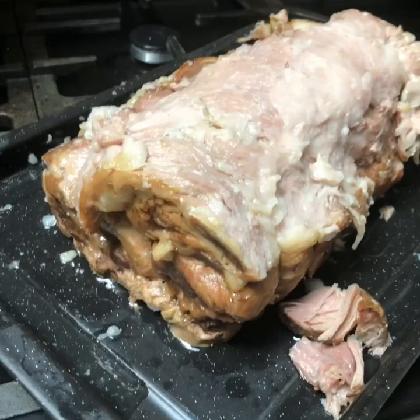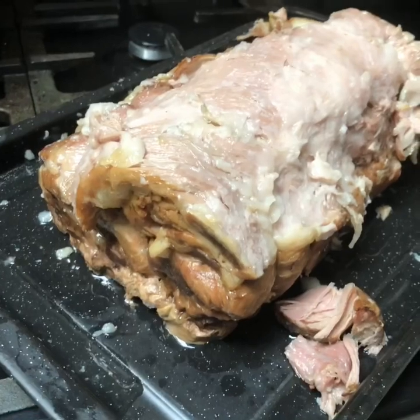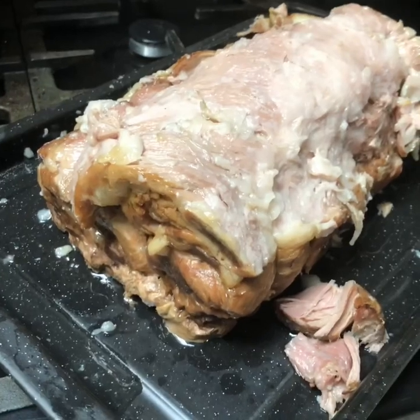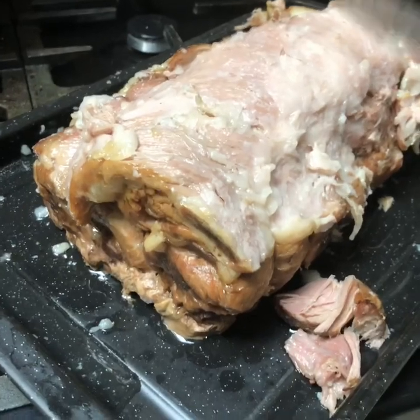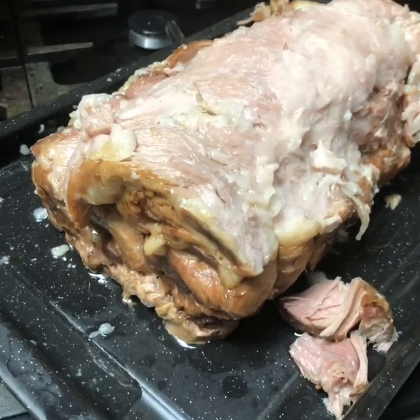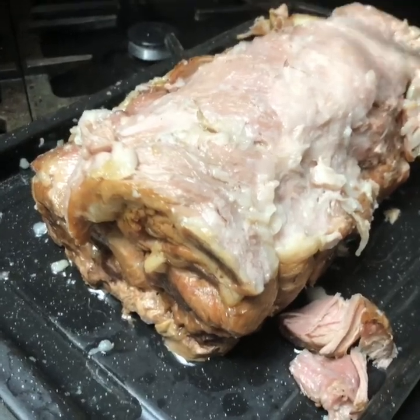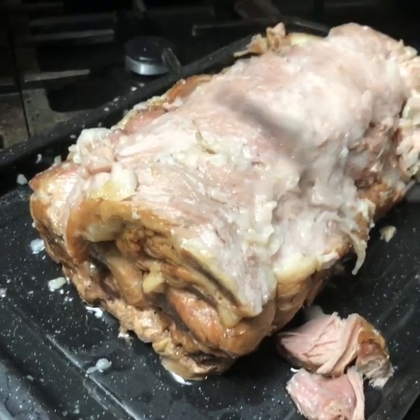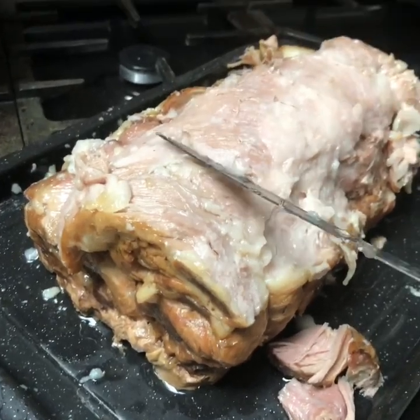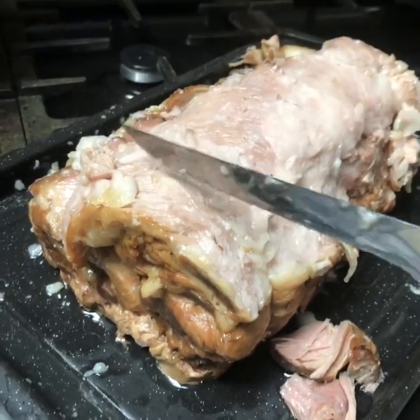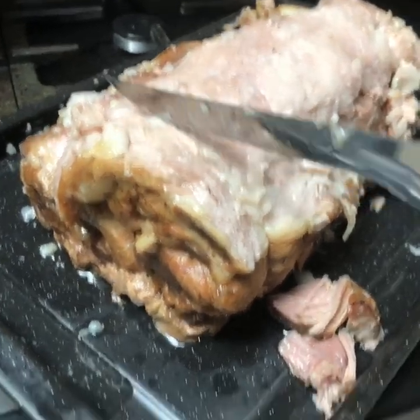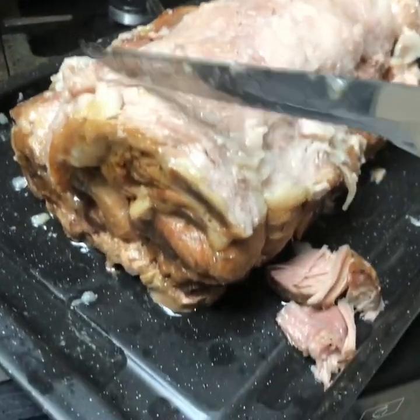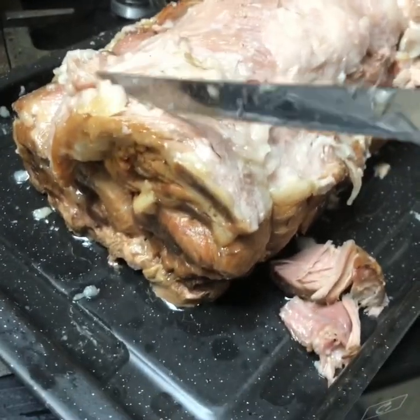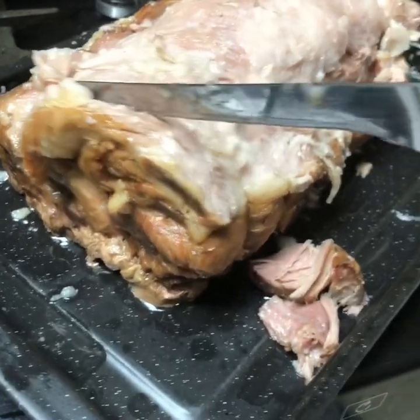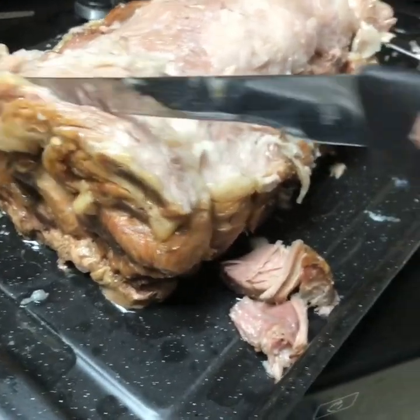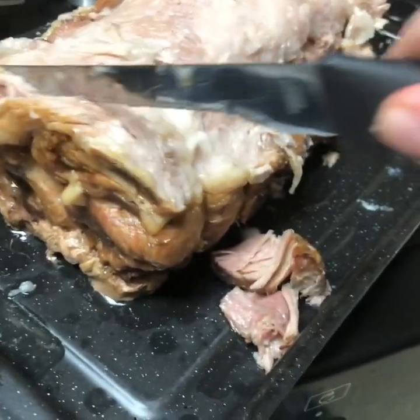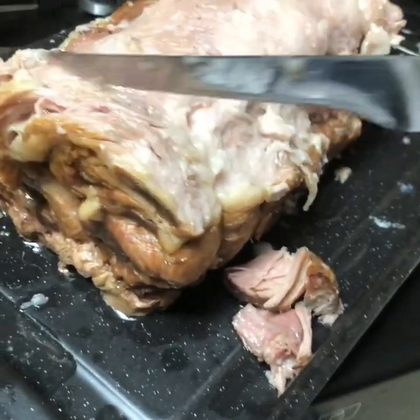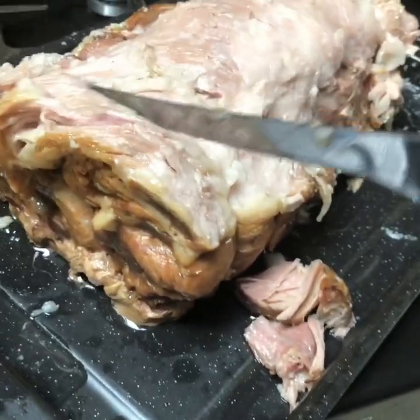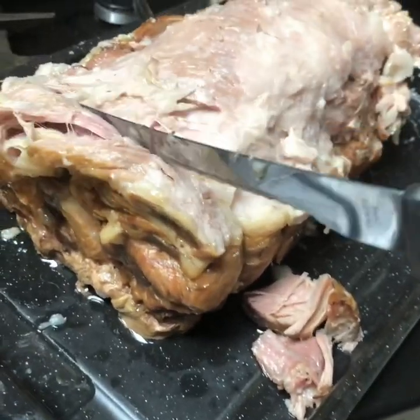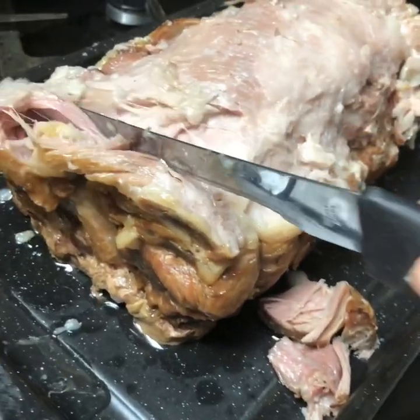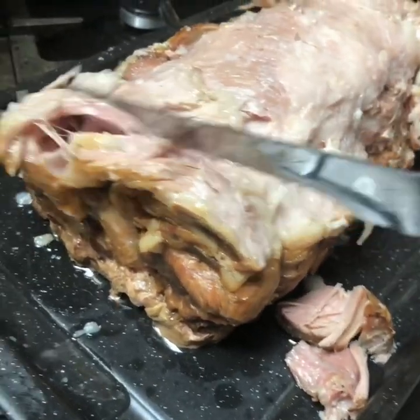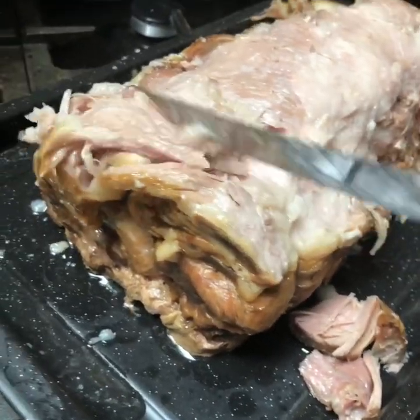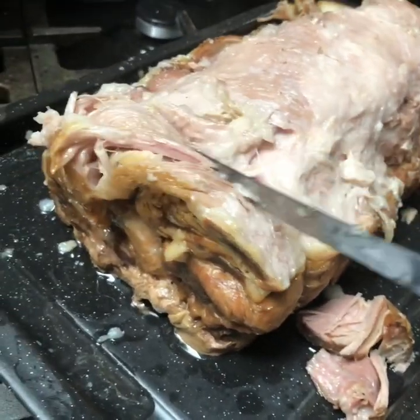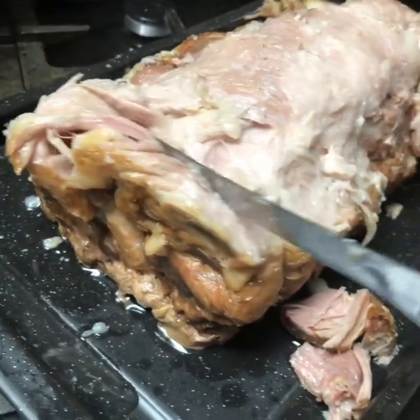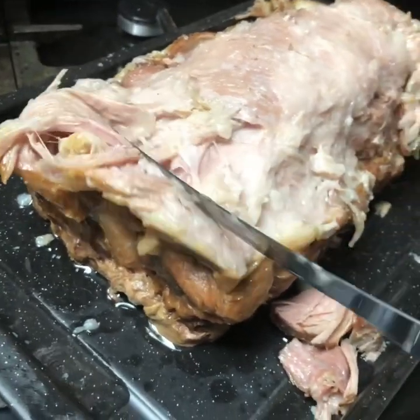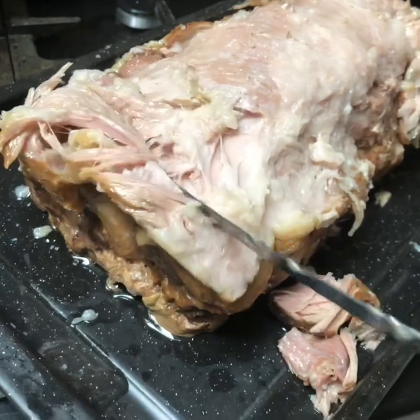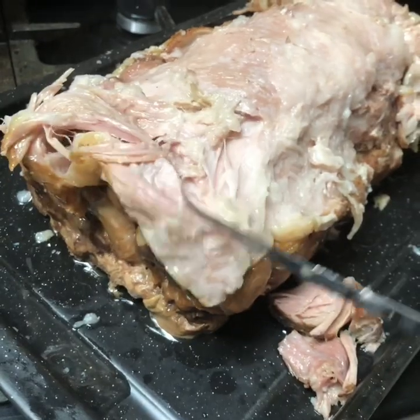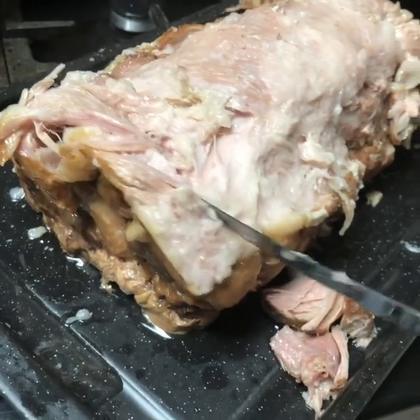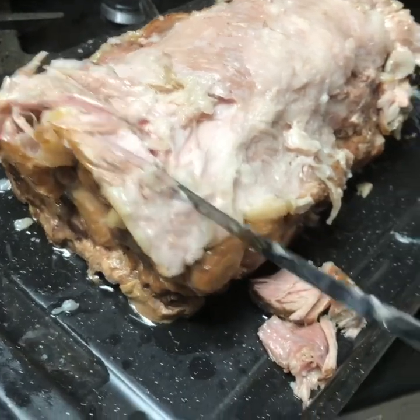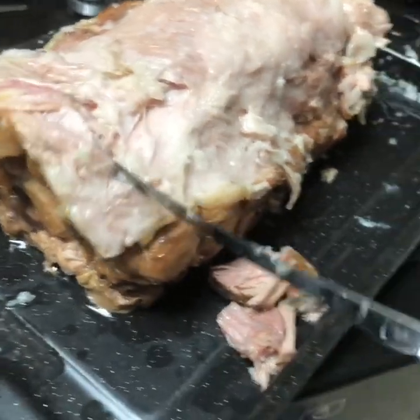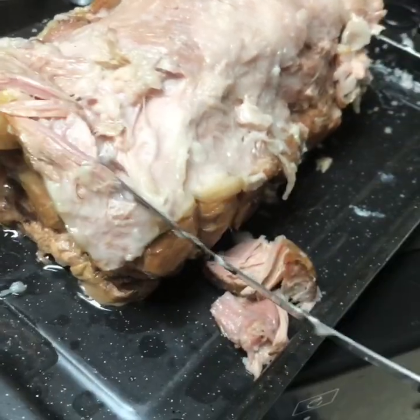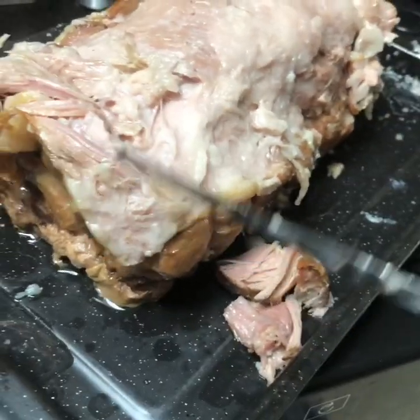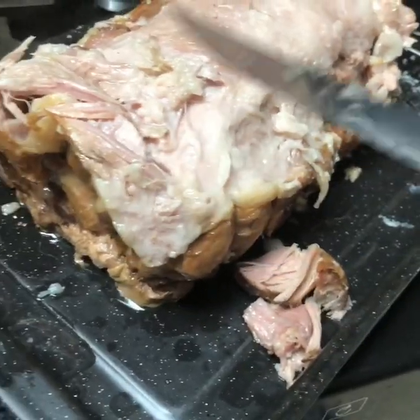Scrape the layer of fat off the top. Now you're going to struggle to cut this because — look how soft it is — so just do the best you can.